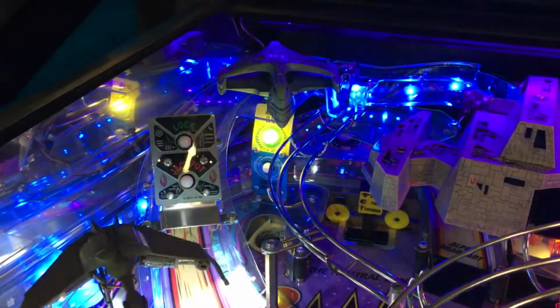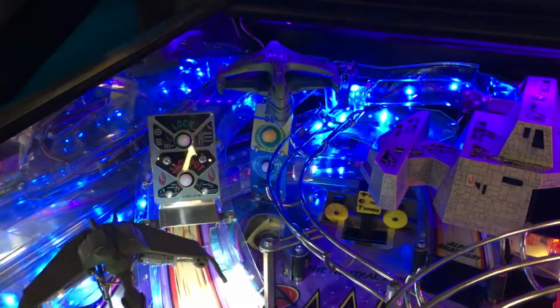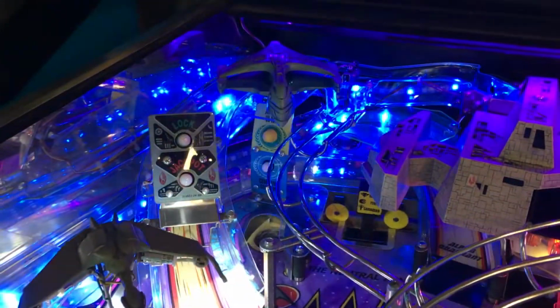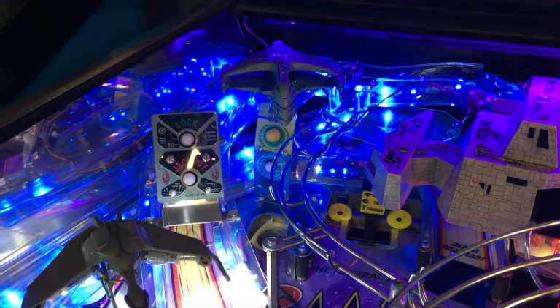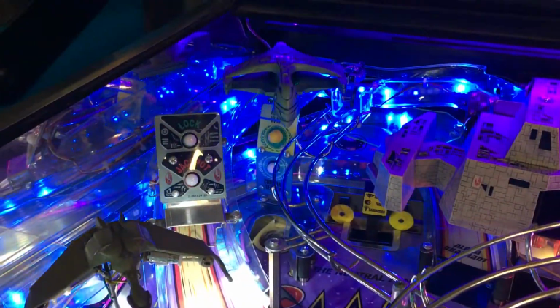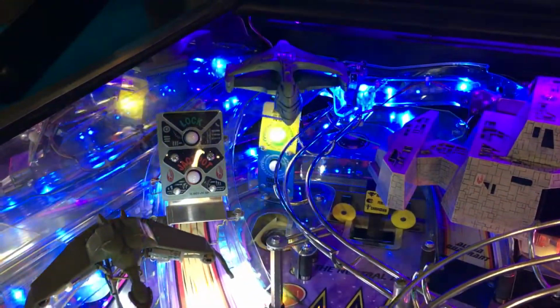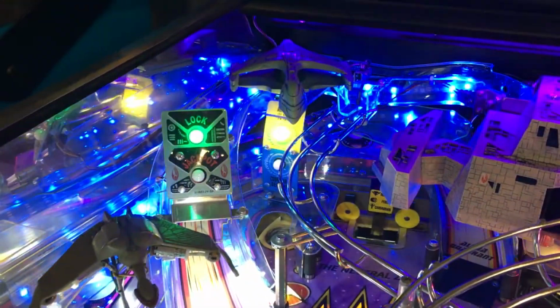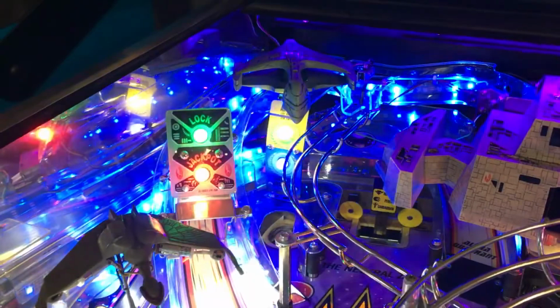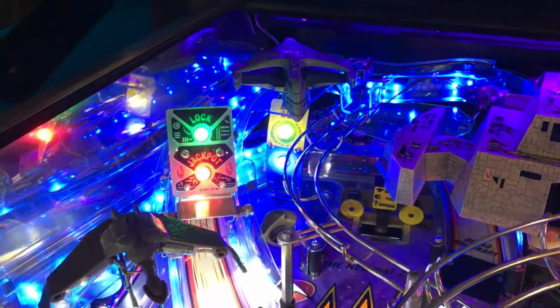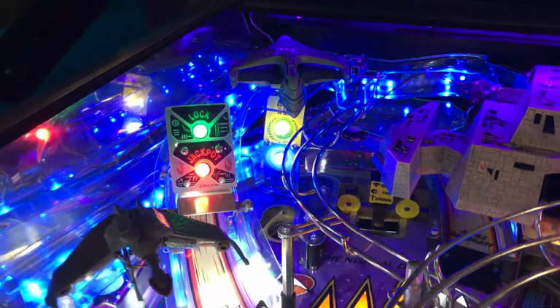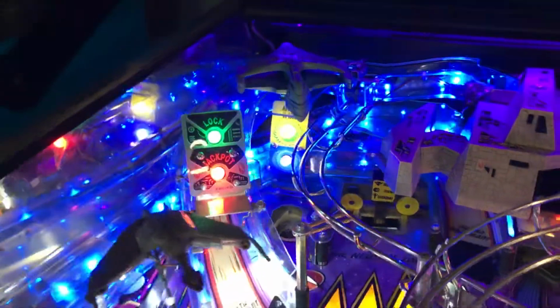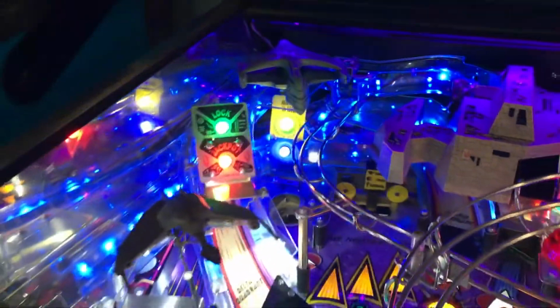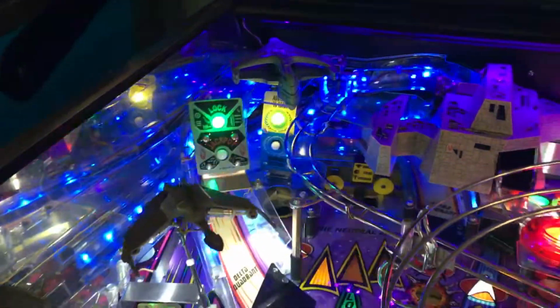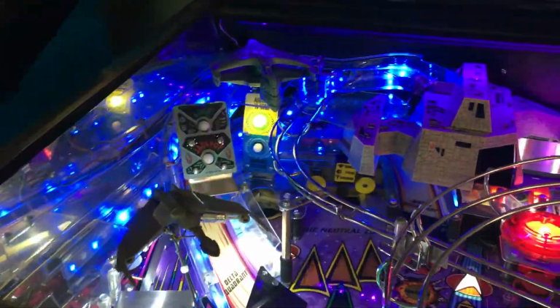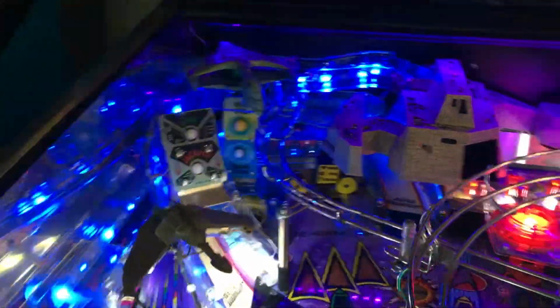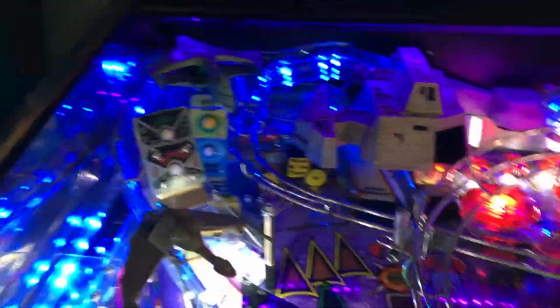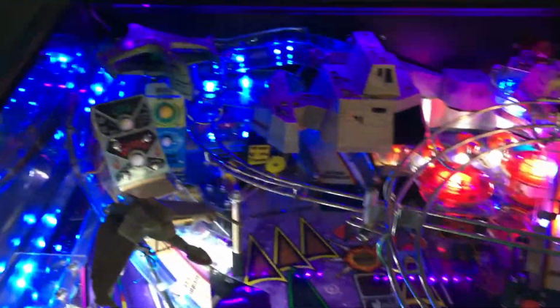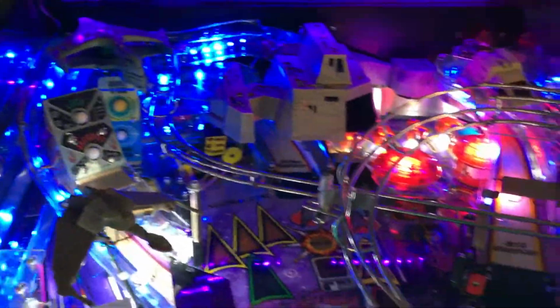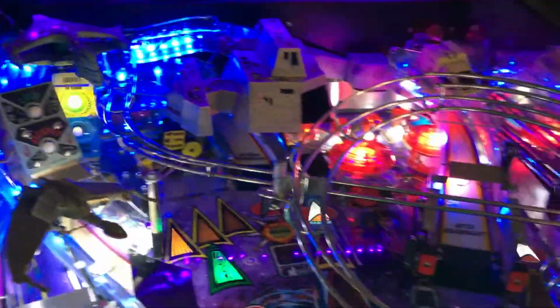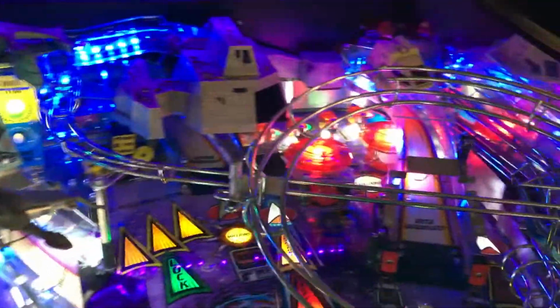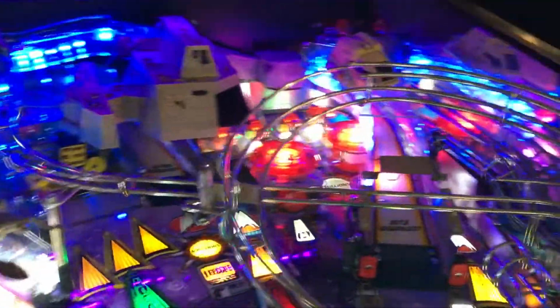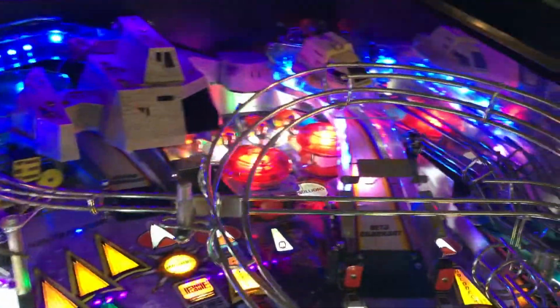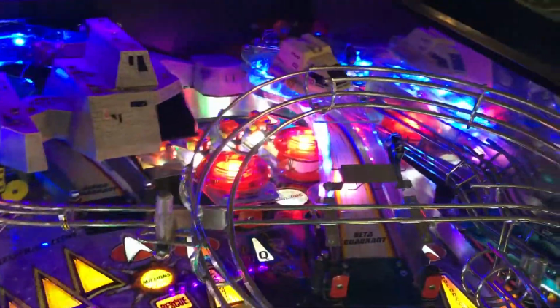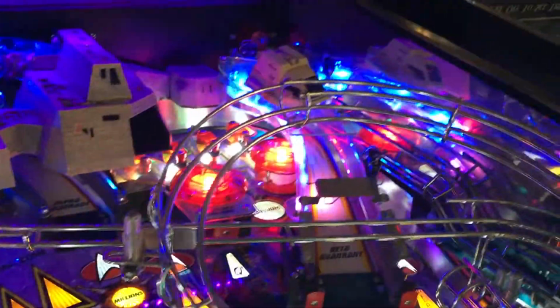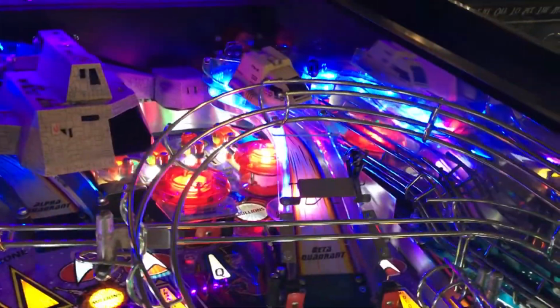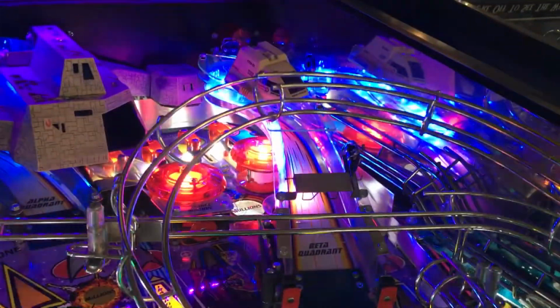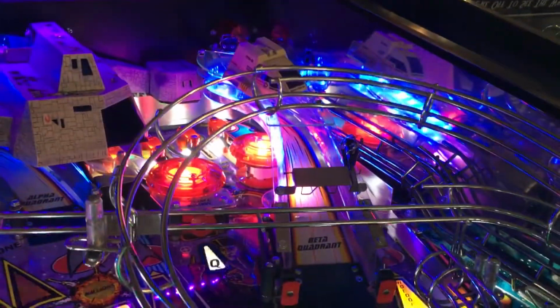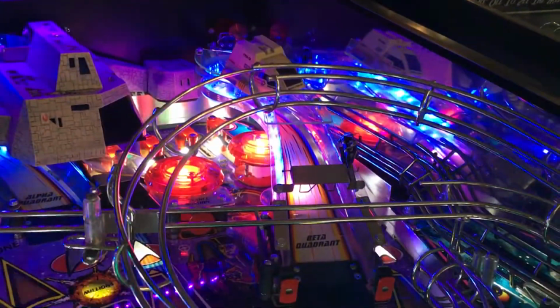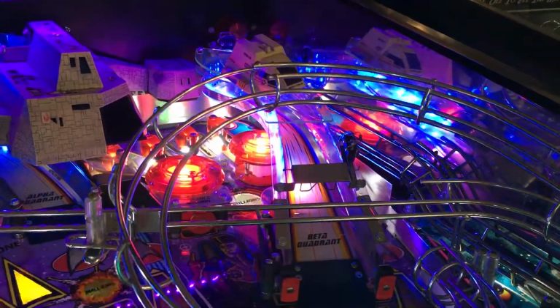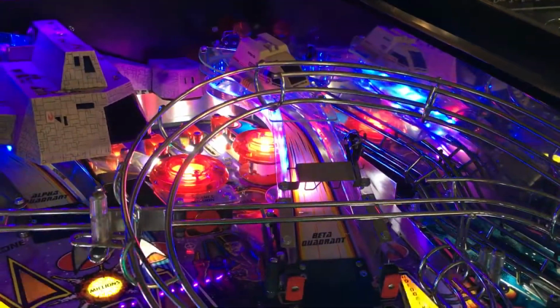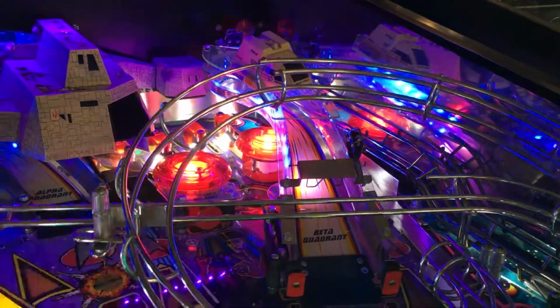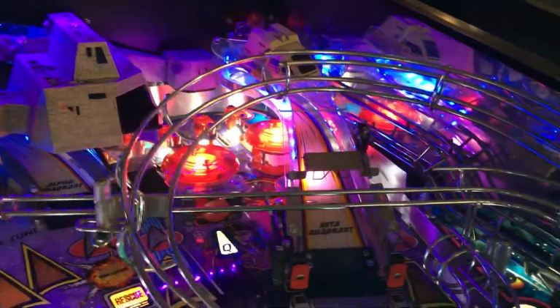The background effect right now is doing Sparkle, which I really like — I think it looks great on this game. Here's it over here on the Beta ramp.